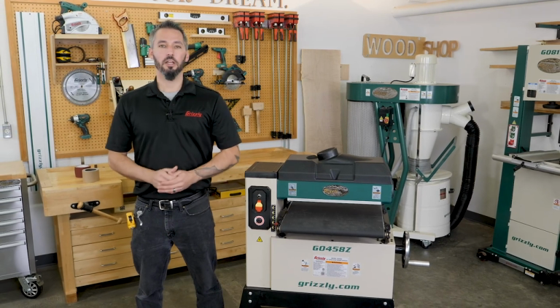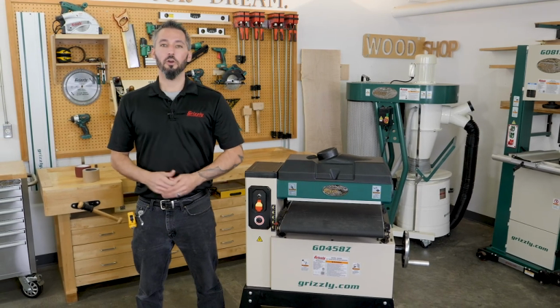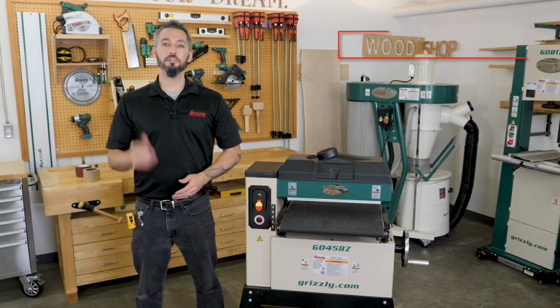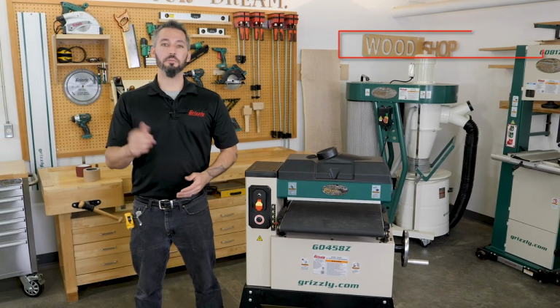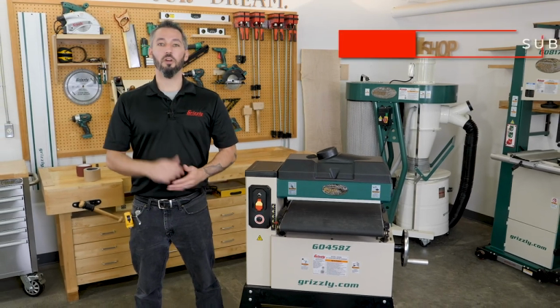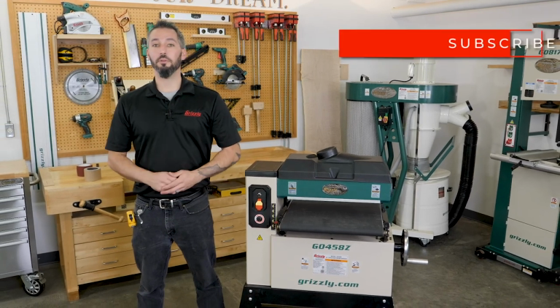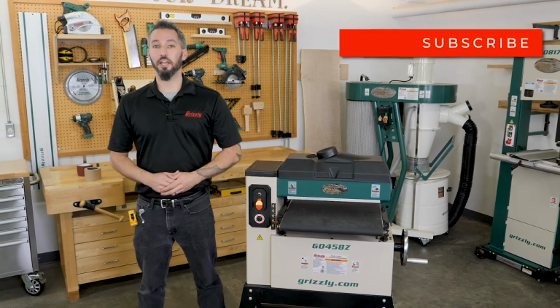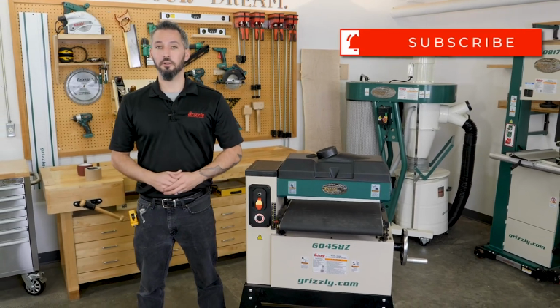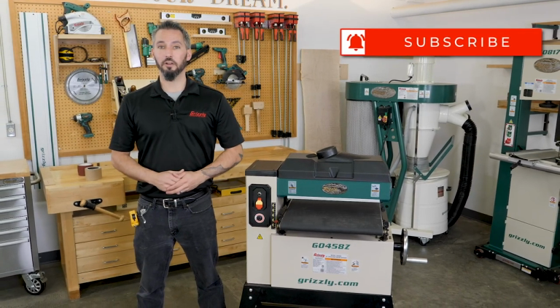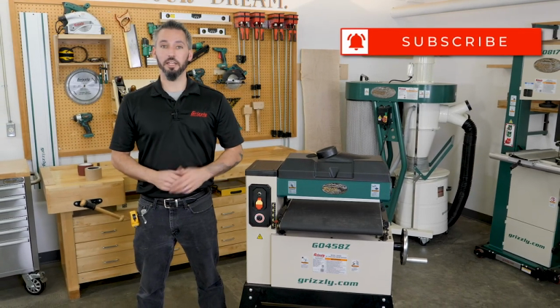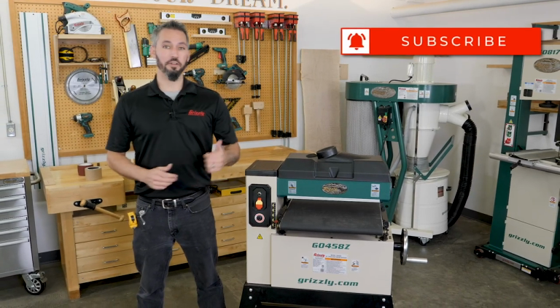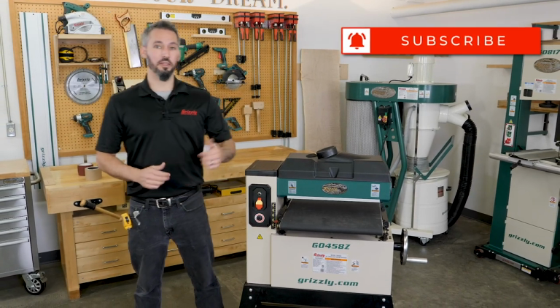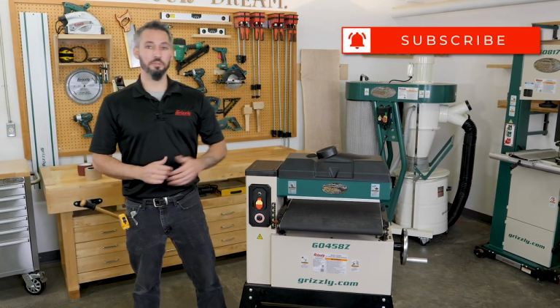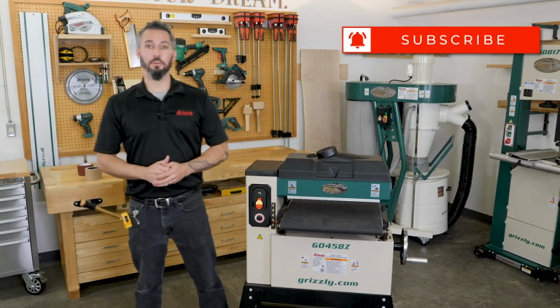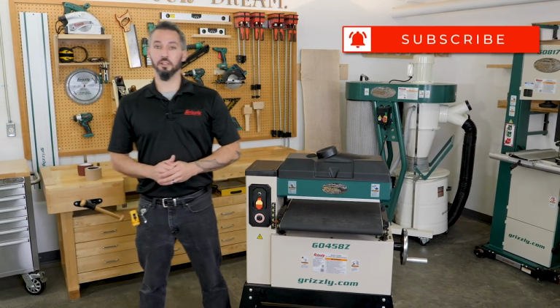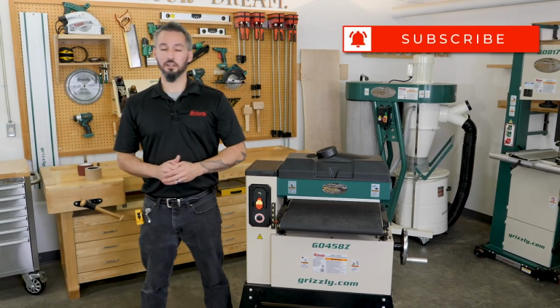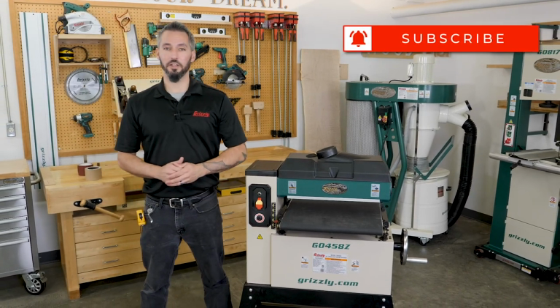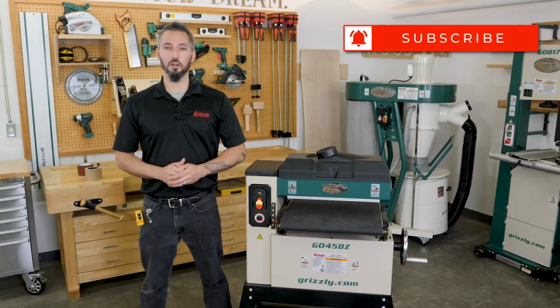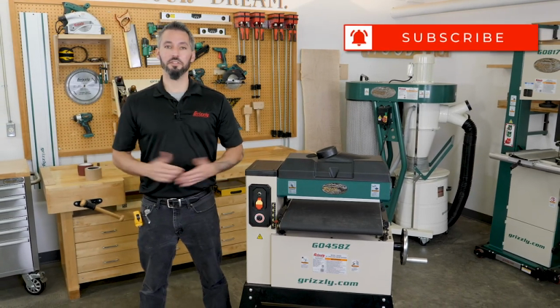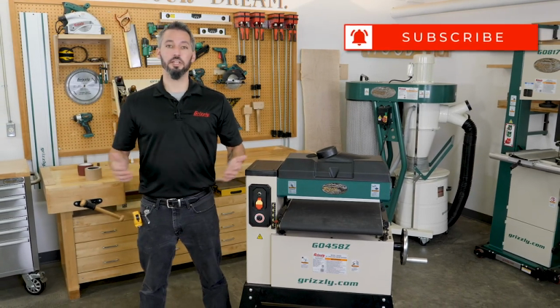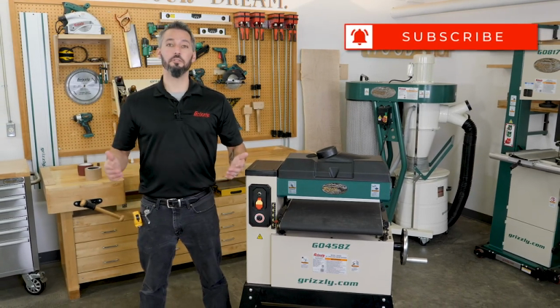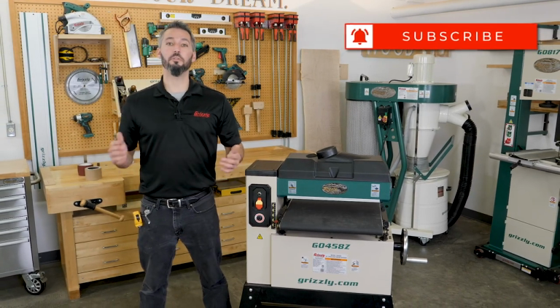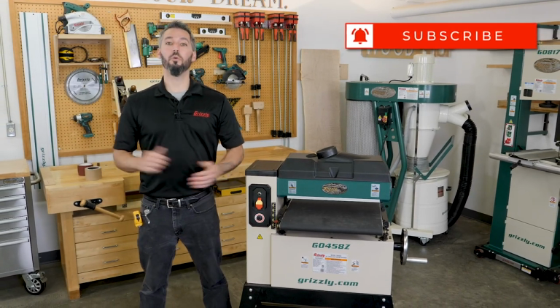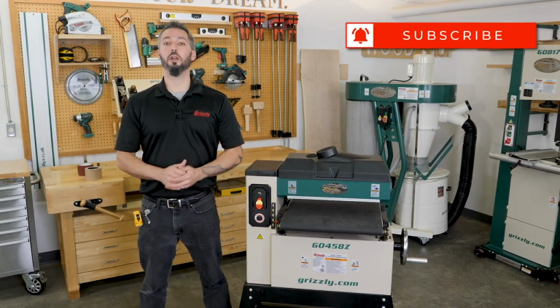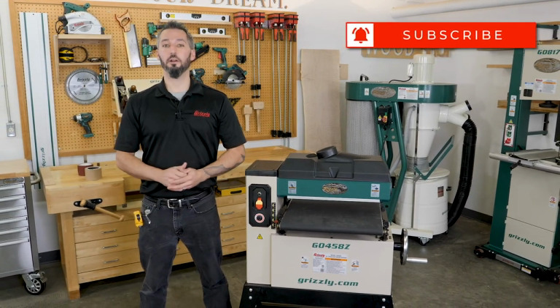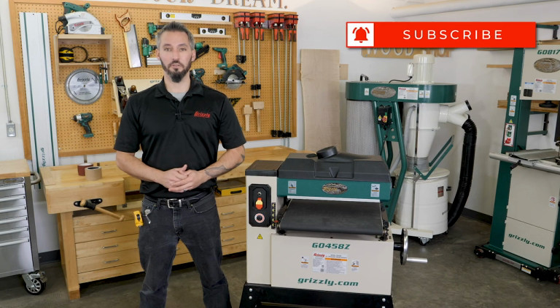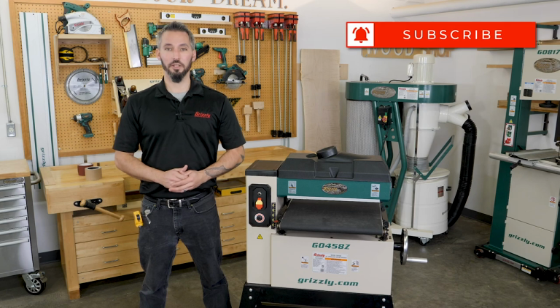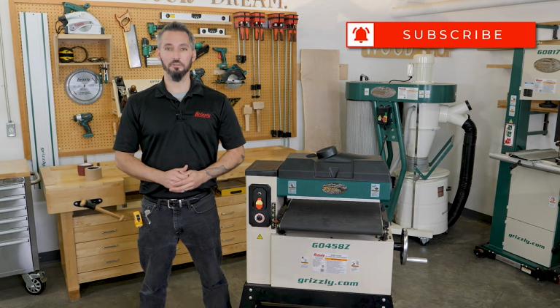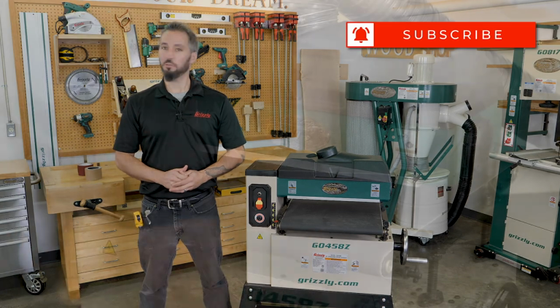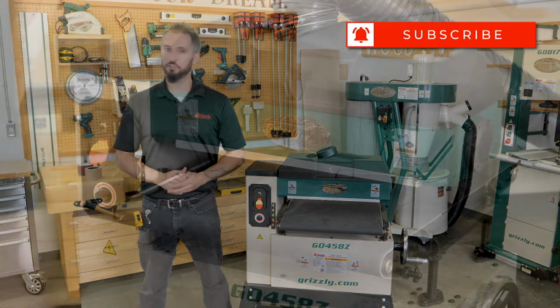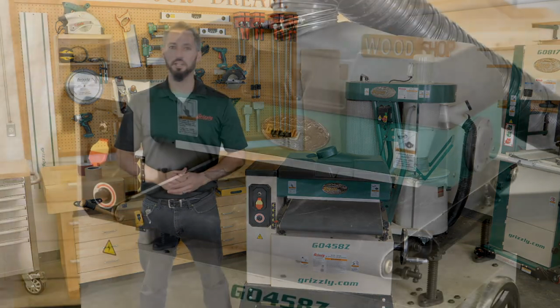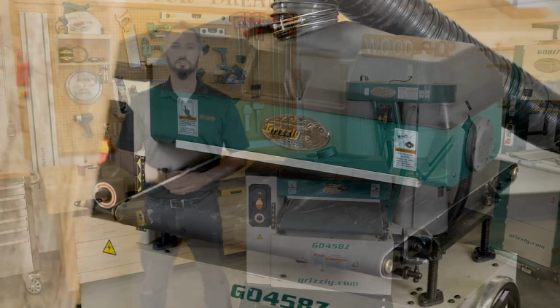Go ahead and subscribe if you haven't already, give it a thumbs up if you liked the video, and stay tuned for more how-to videos from Grizzly Industrial.